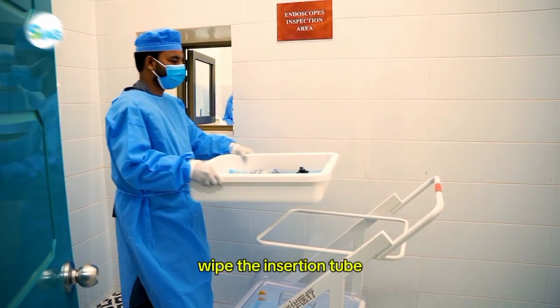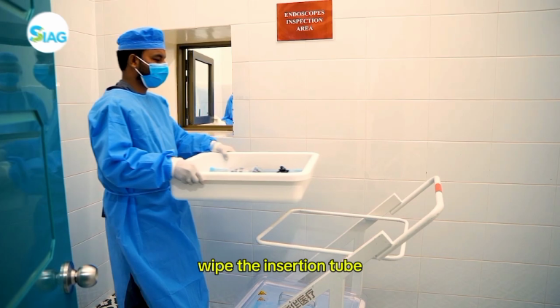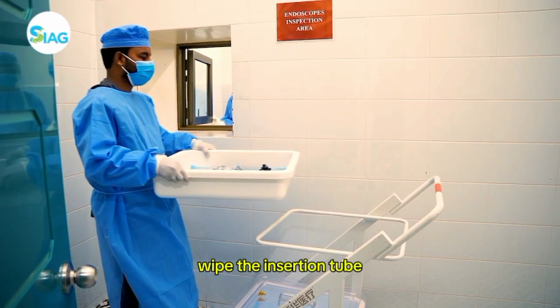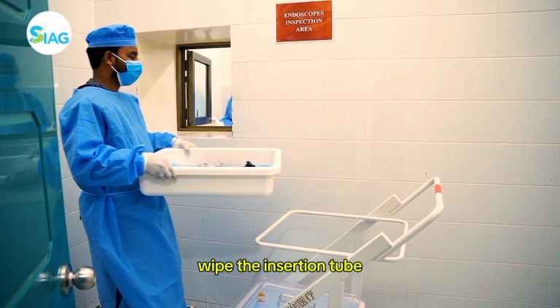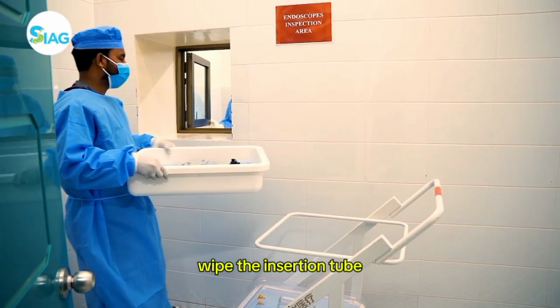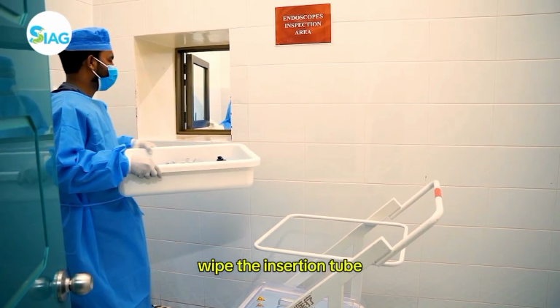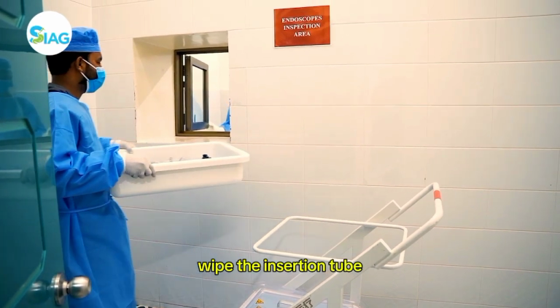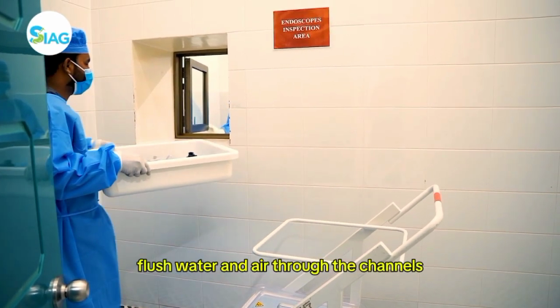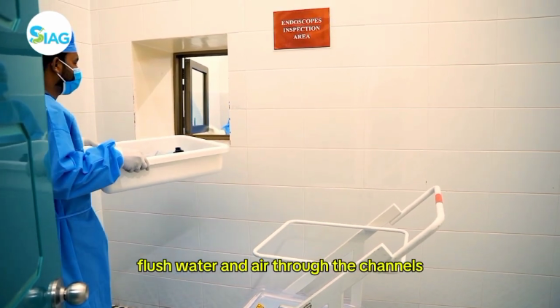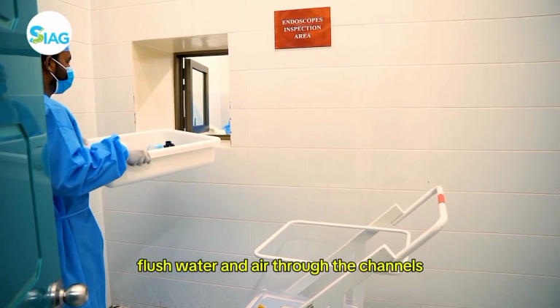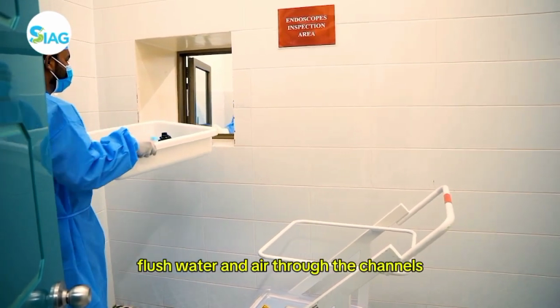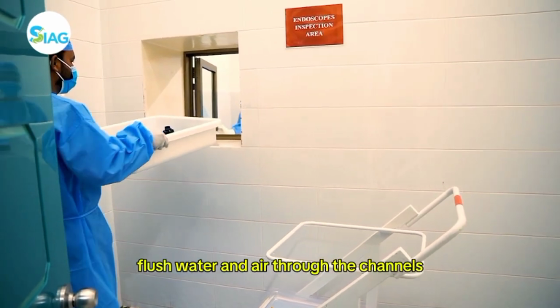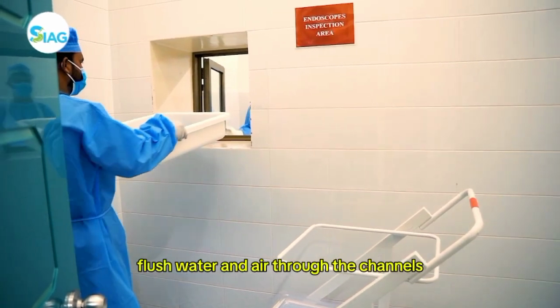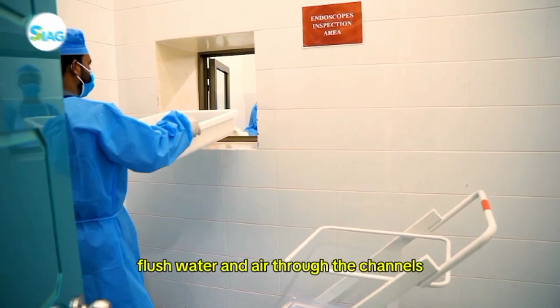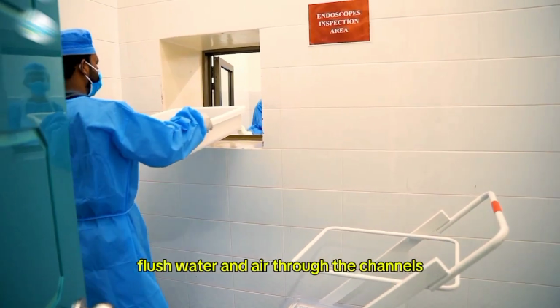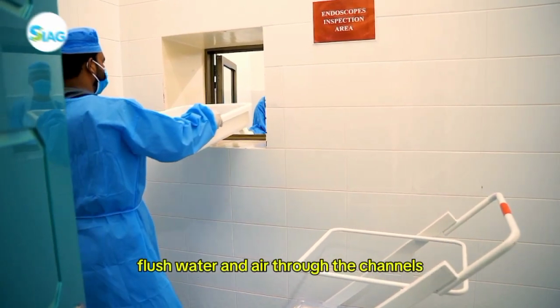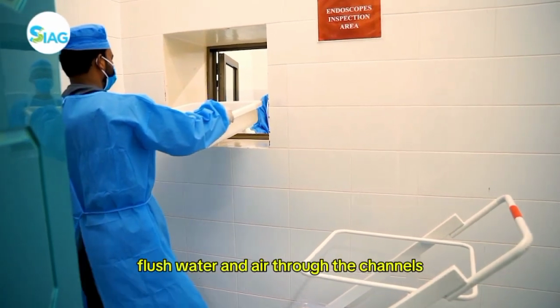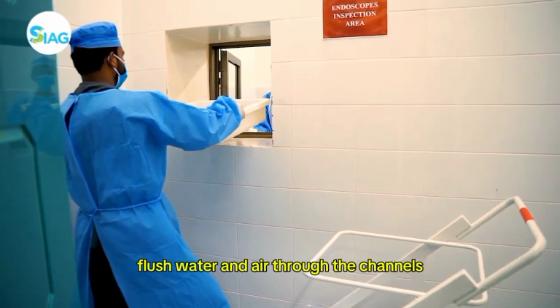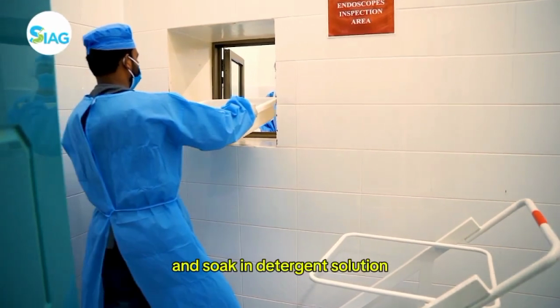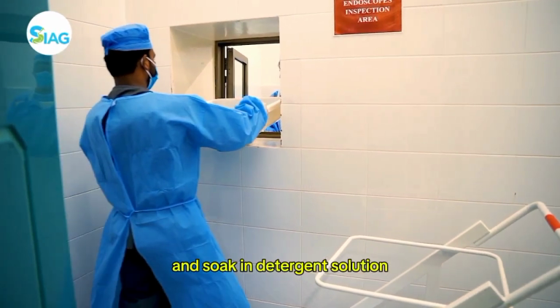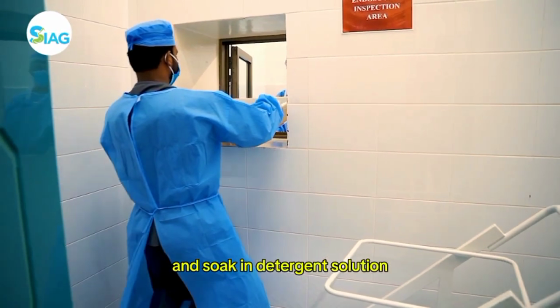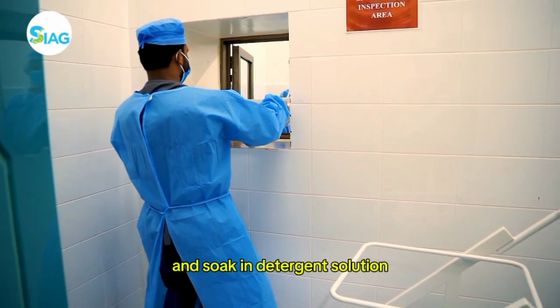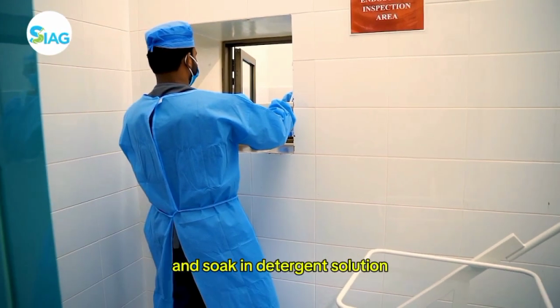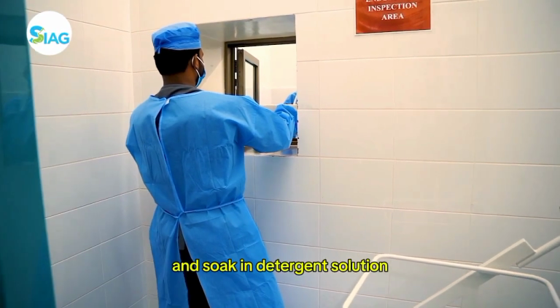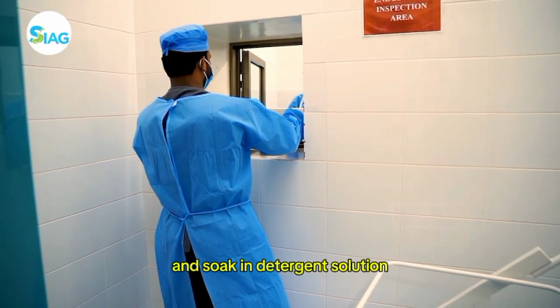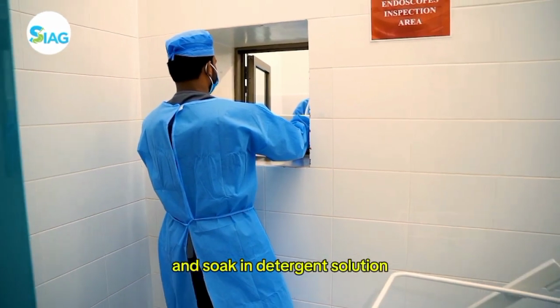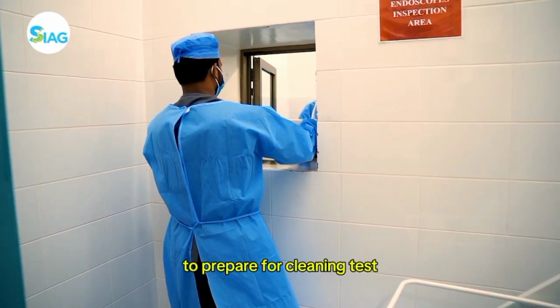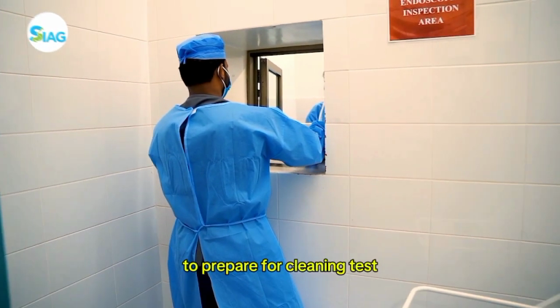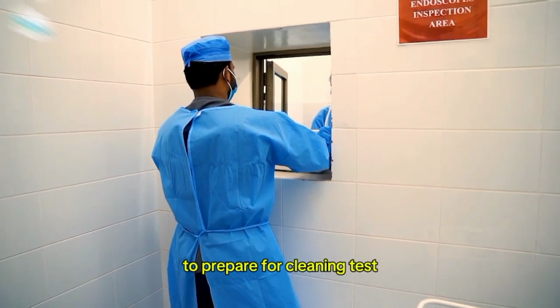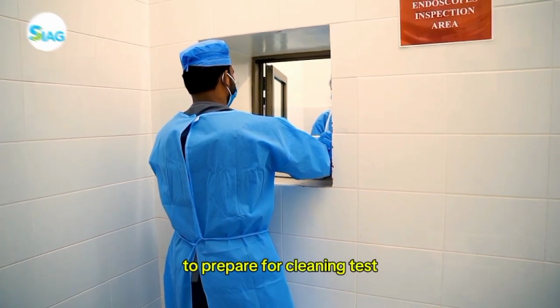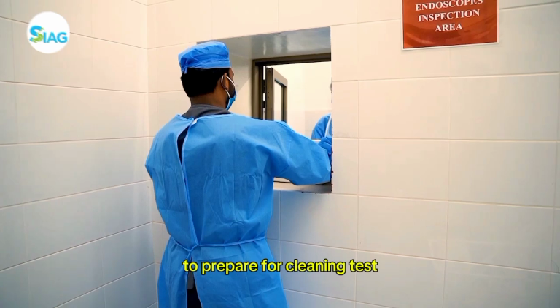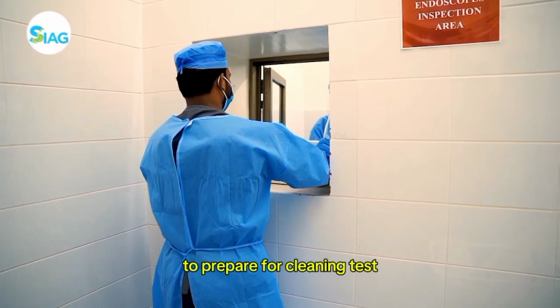Wipe the insertion tube, flush water and air through the channels, and soak in detergent solution to prepare for cleaning.